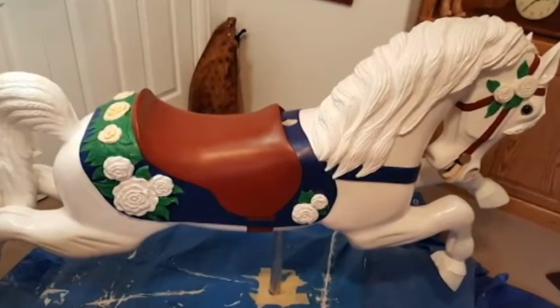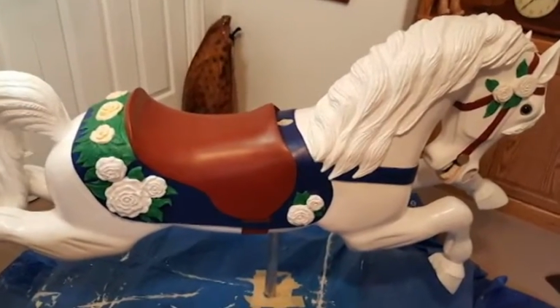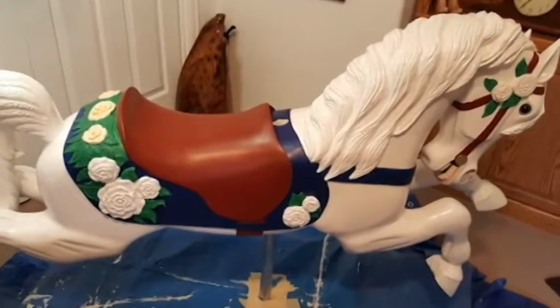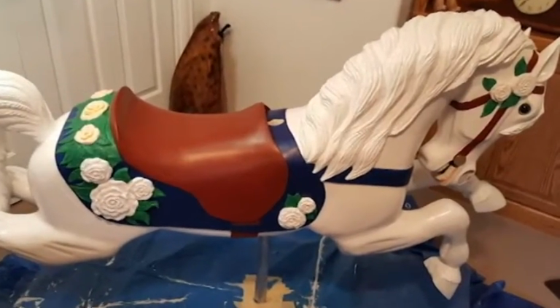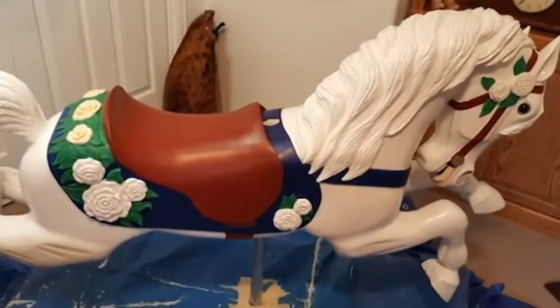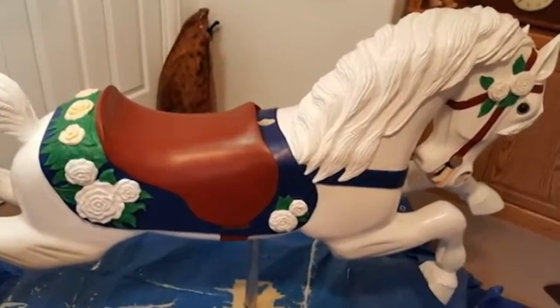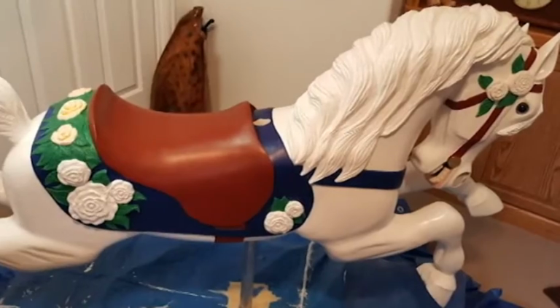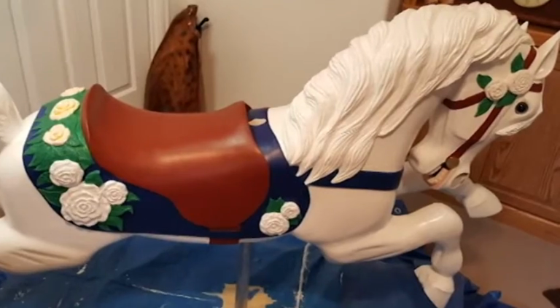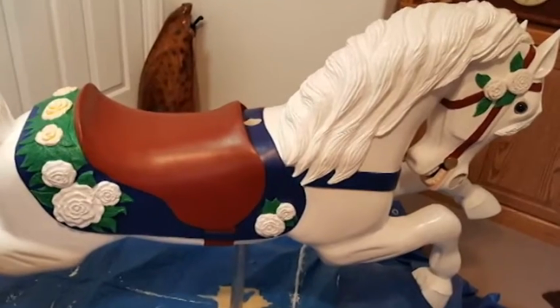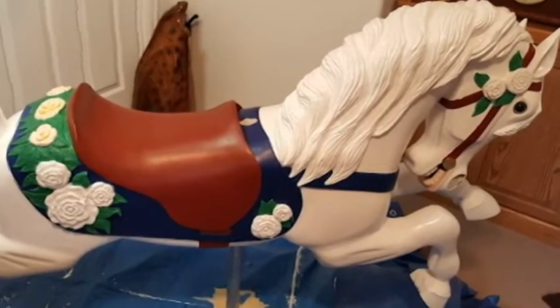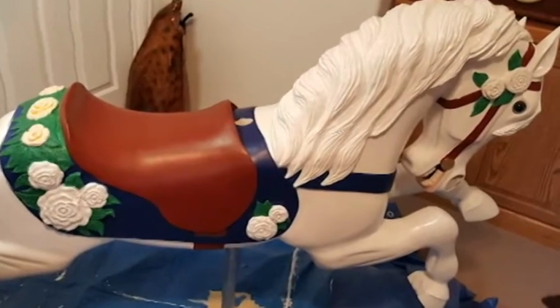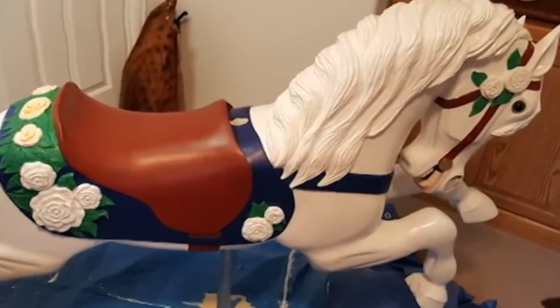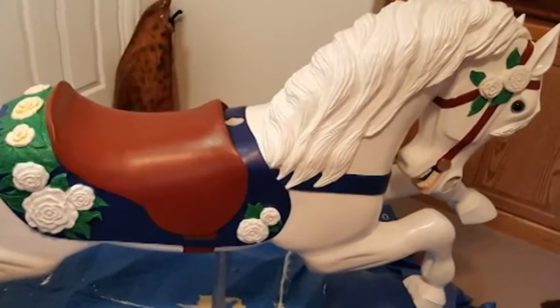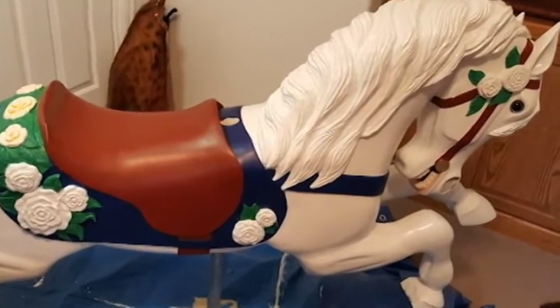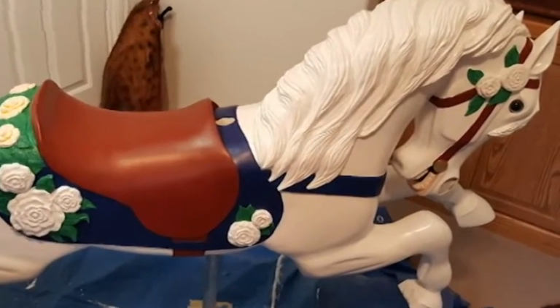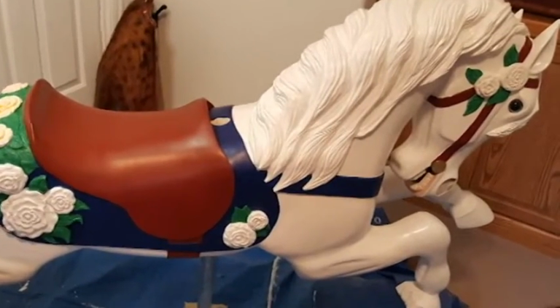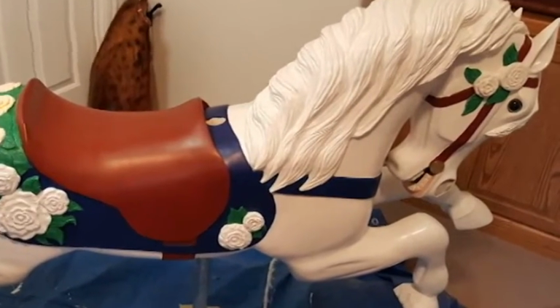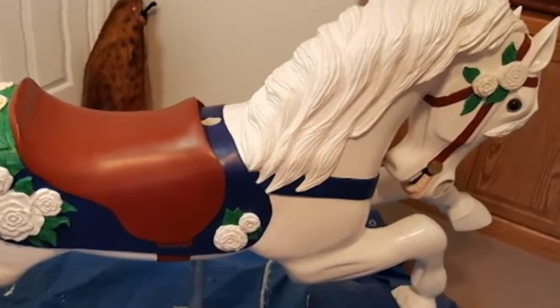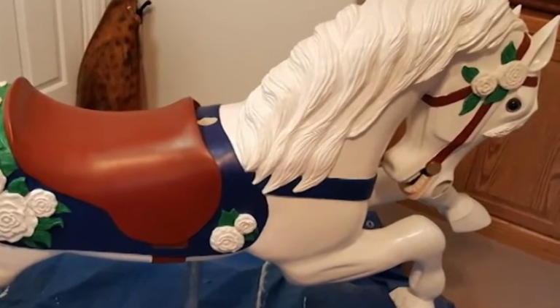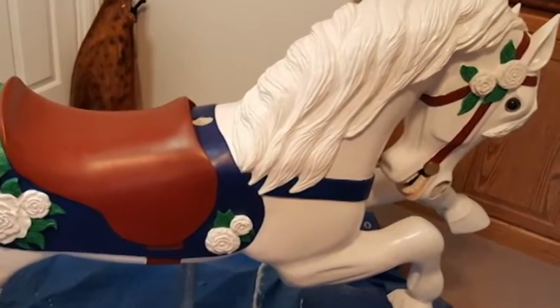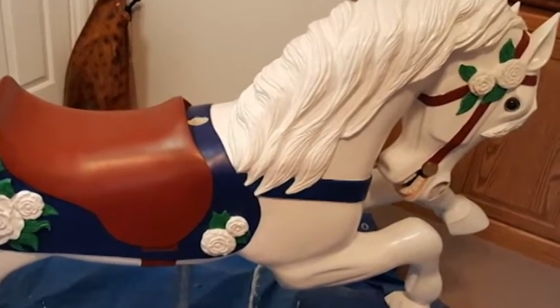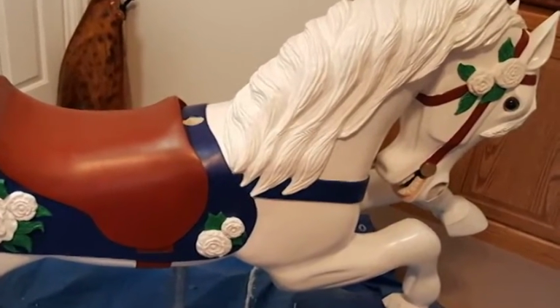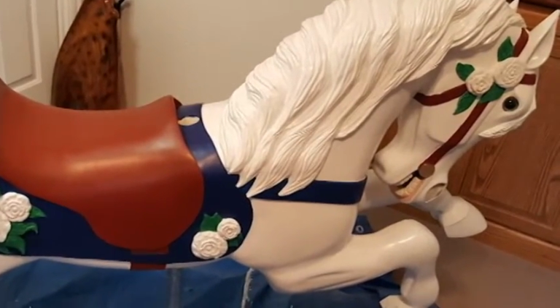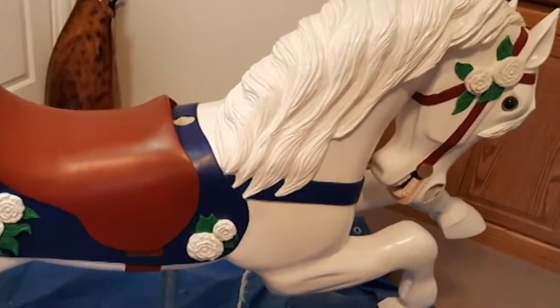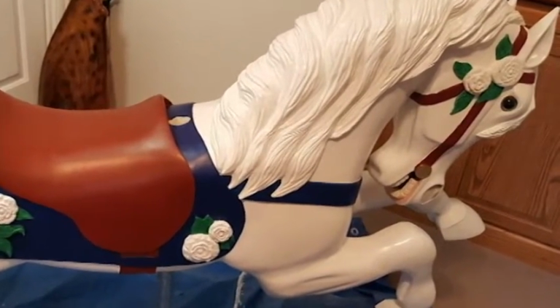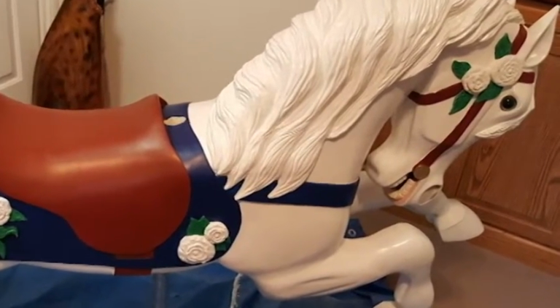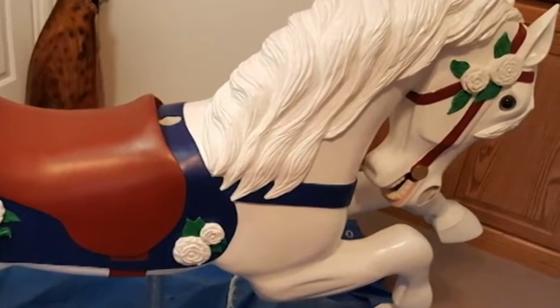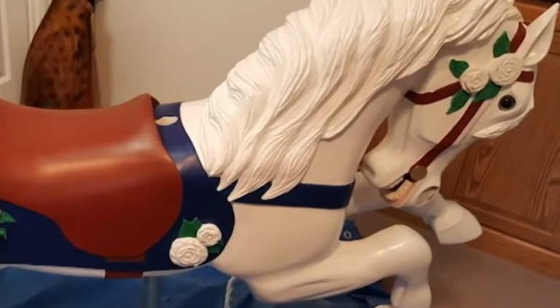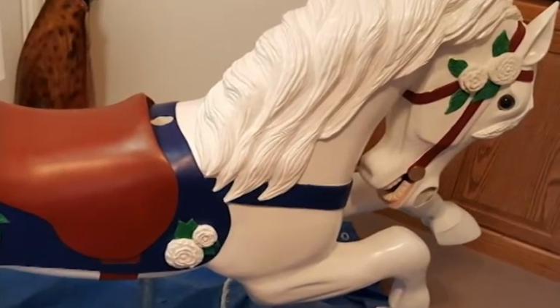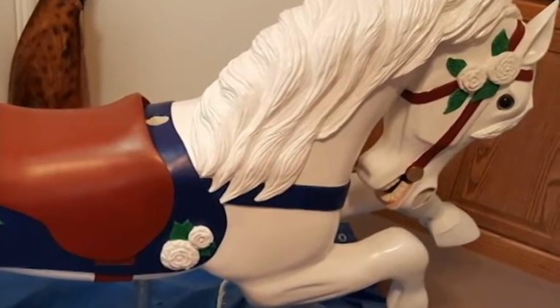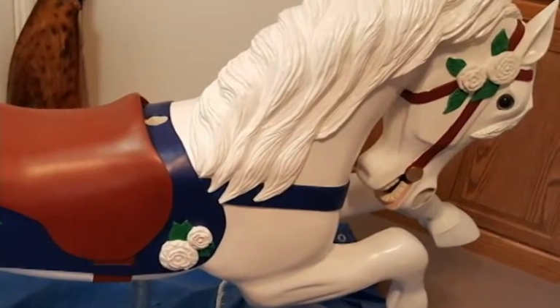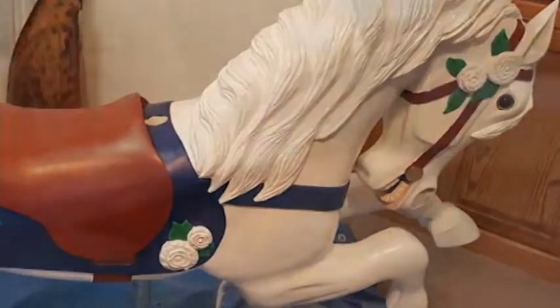Carousel animals and in particular horses are a favorite in this shop. And this horse here is about to become a favorite Christmas gift of all time for Donna Edsel's granddaughter.